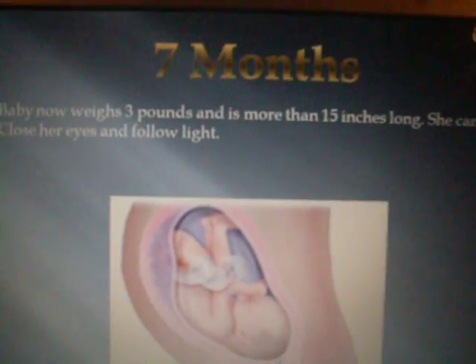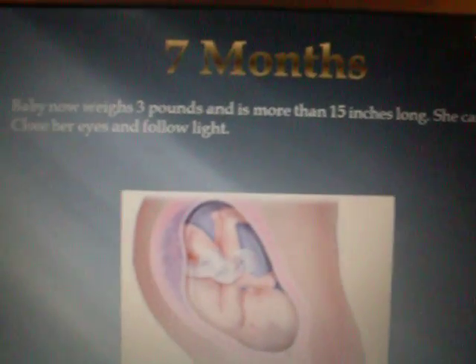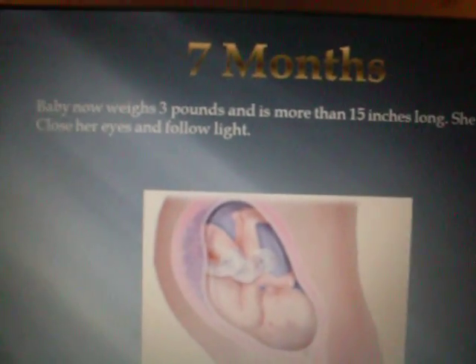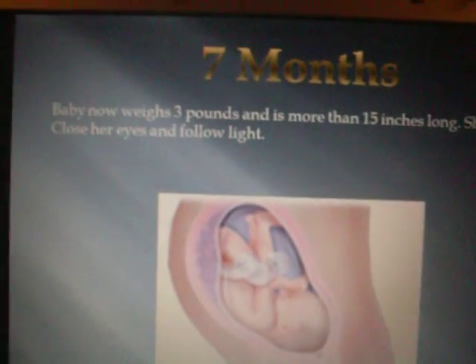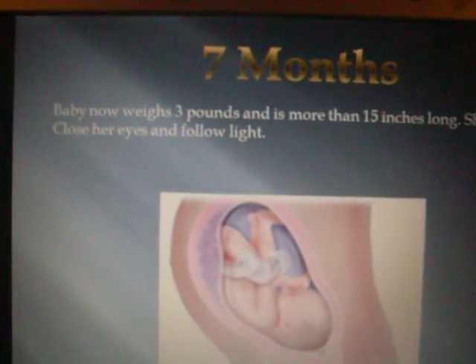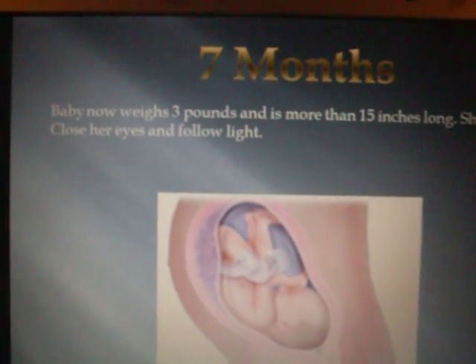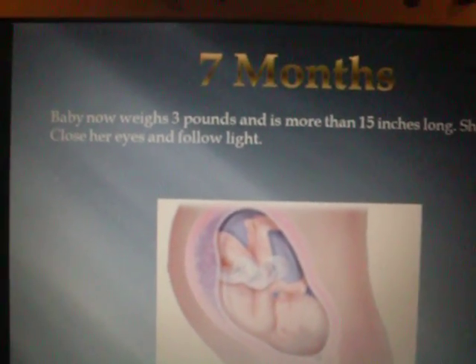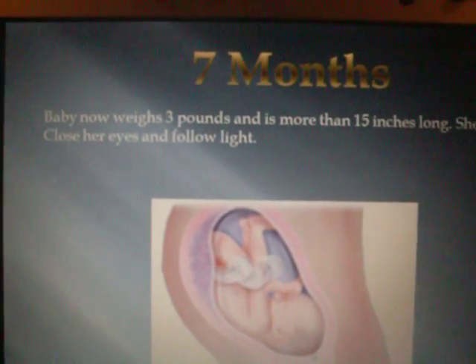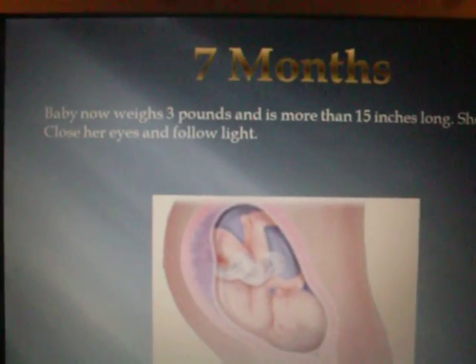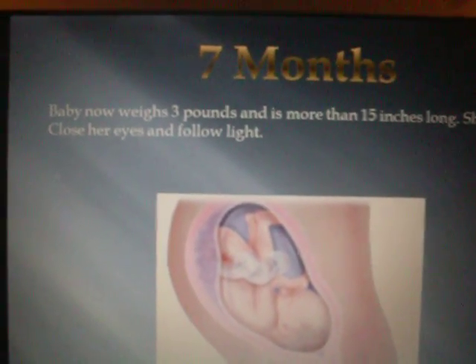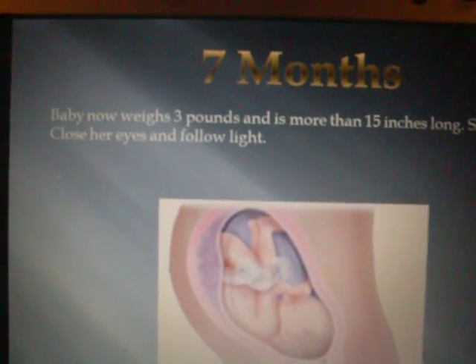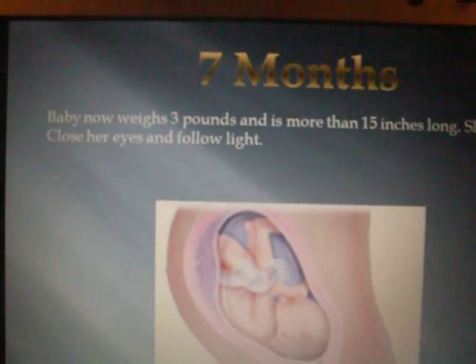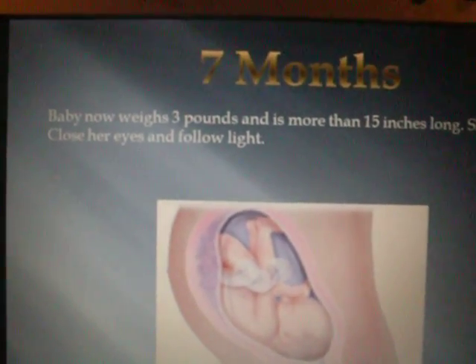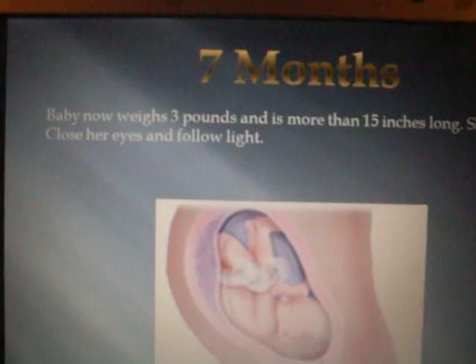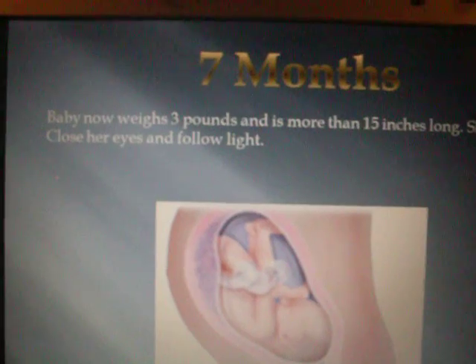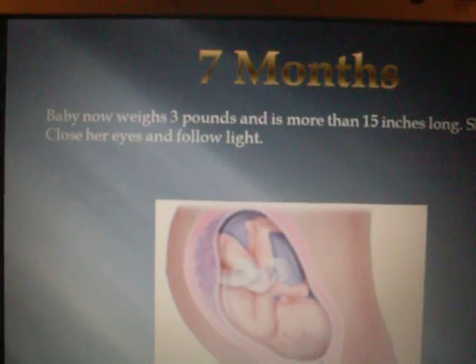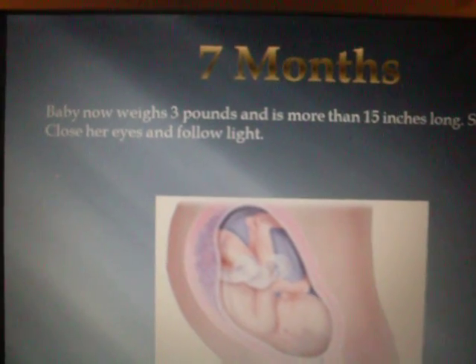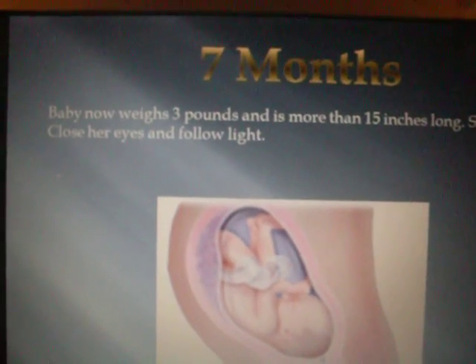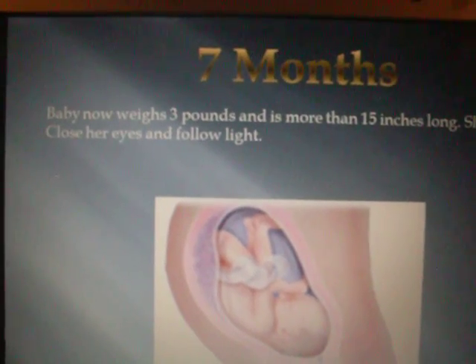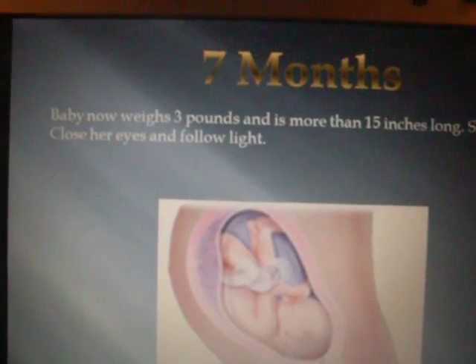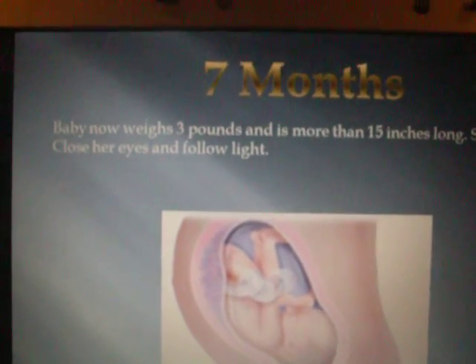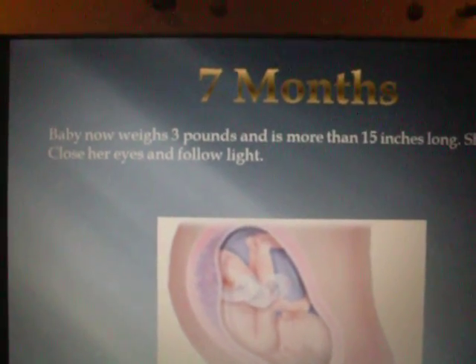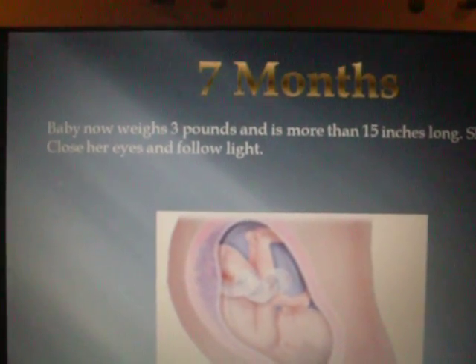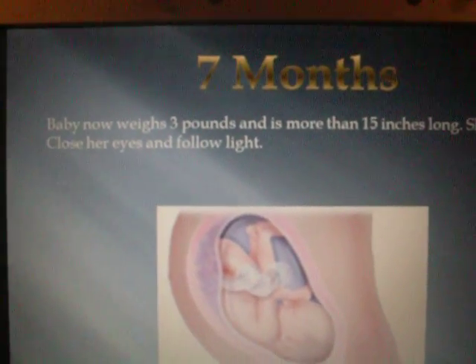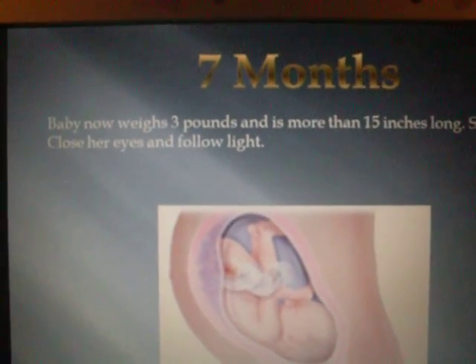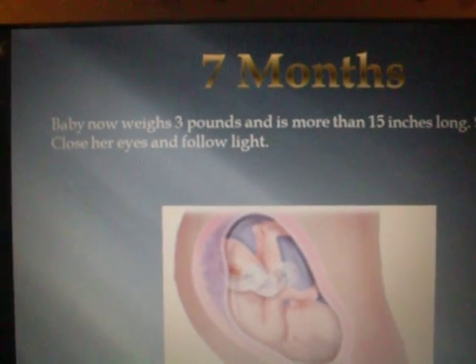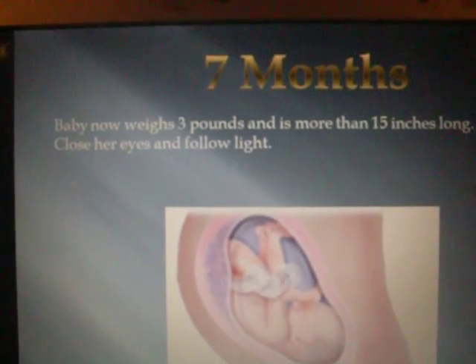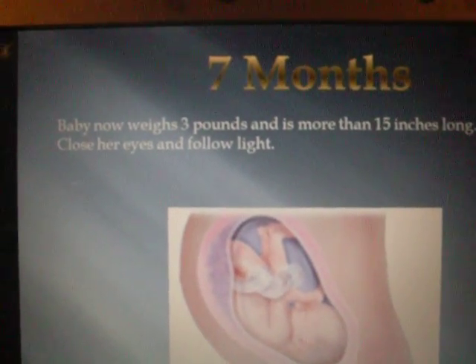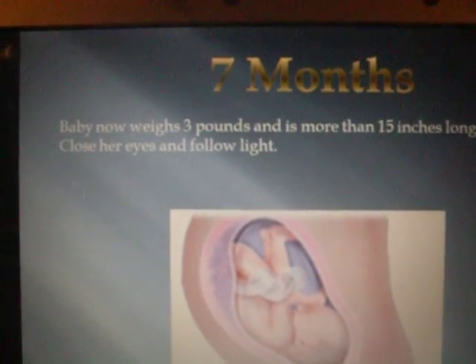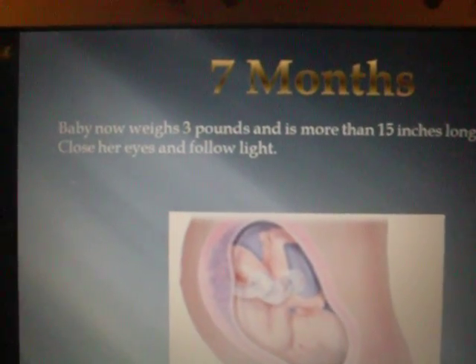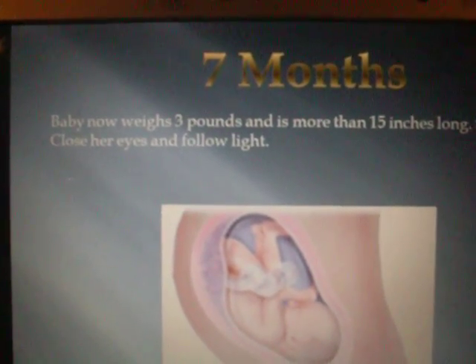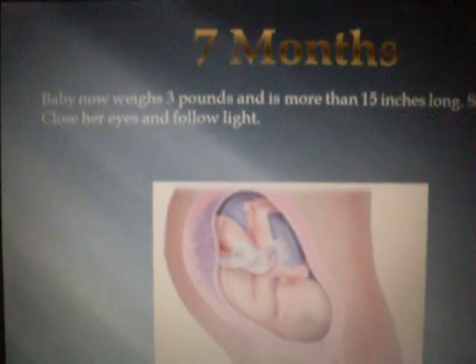7 months. Baby now weighs 3 pounds and is more than 15 inches long. She can open and close her eyes and follow light.